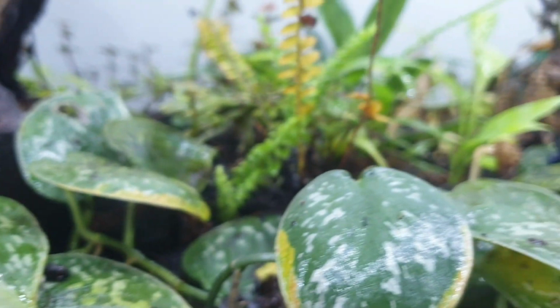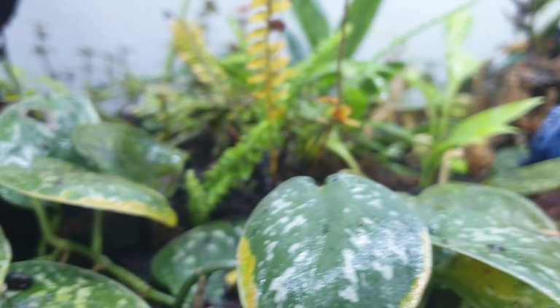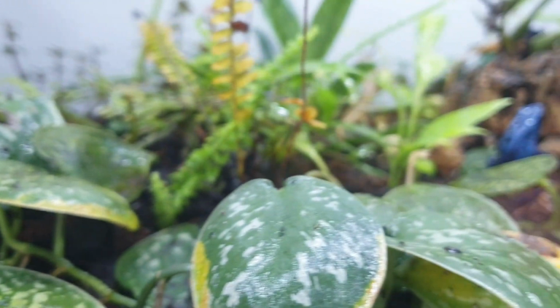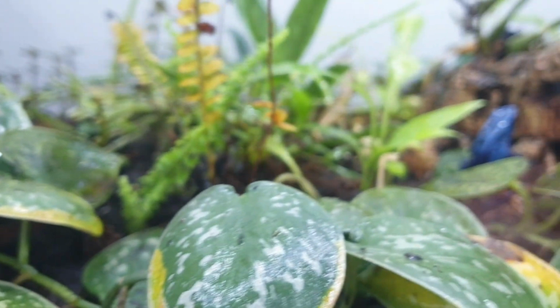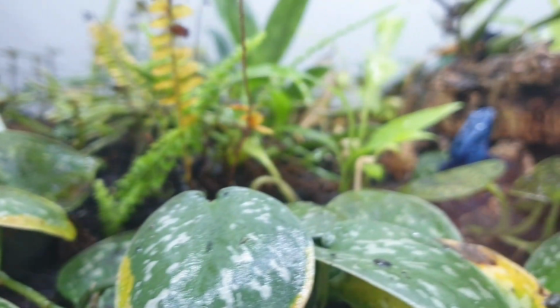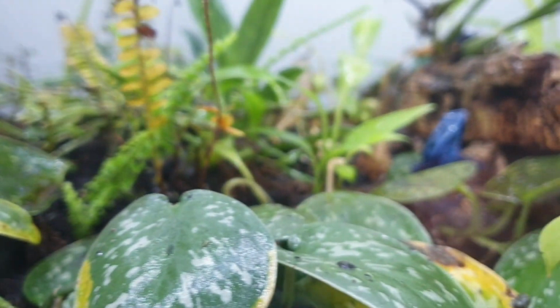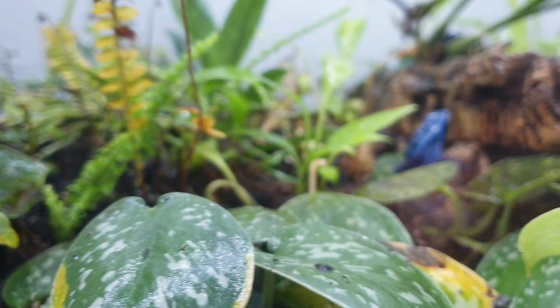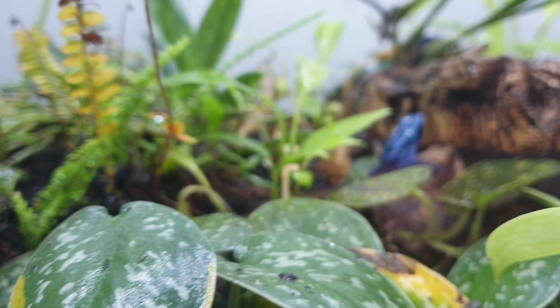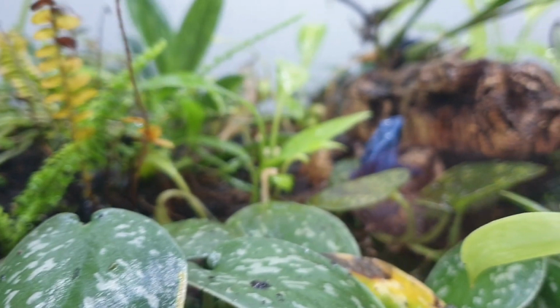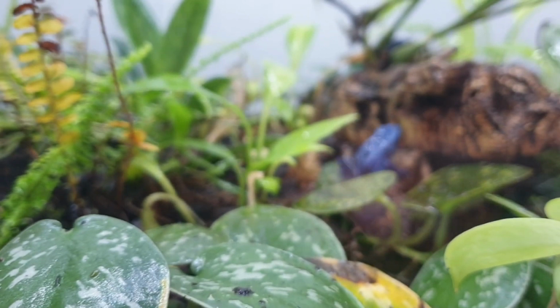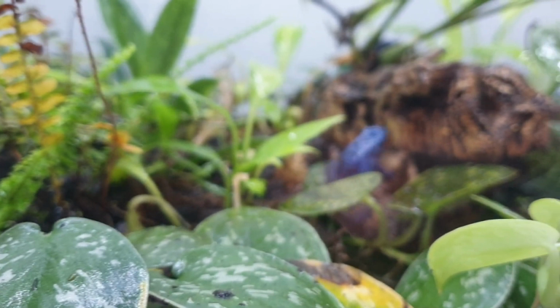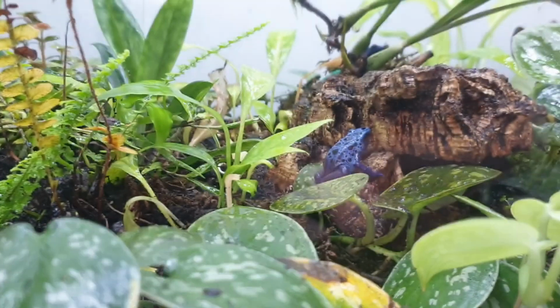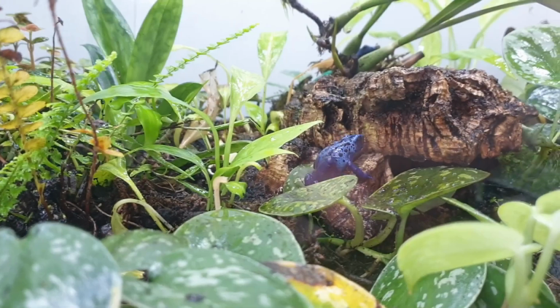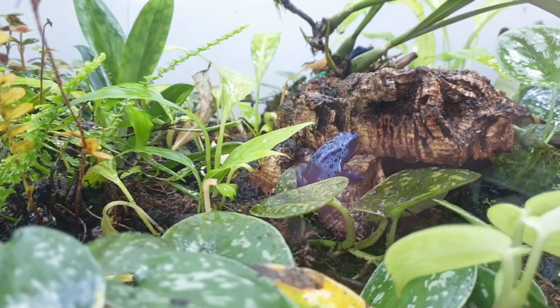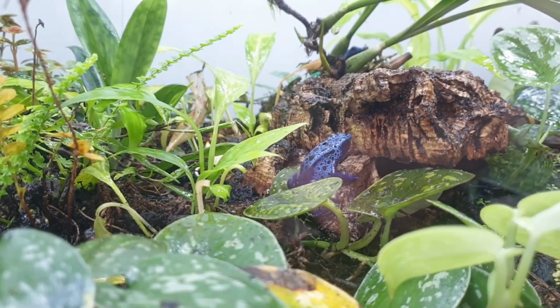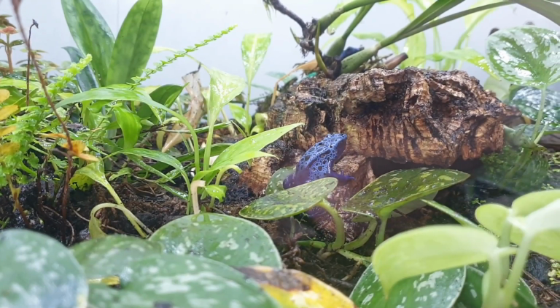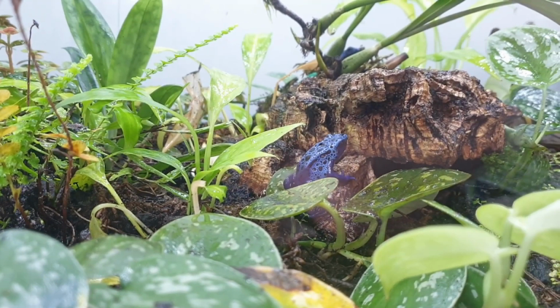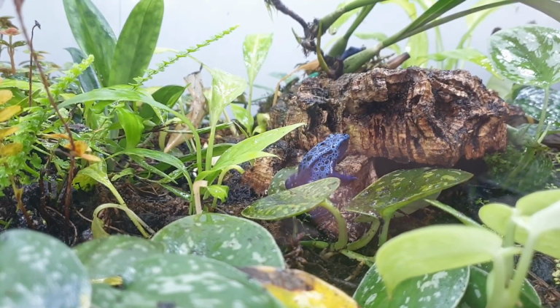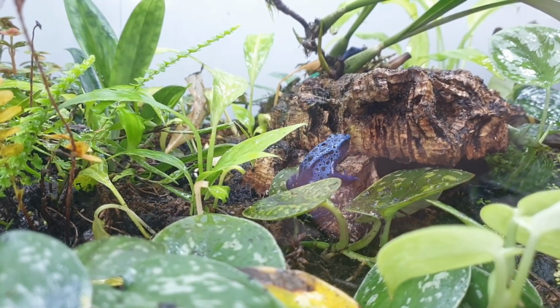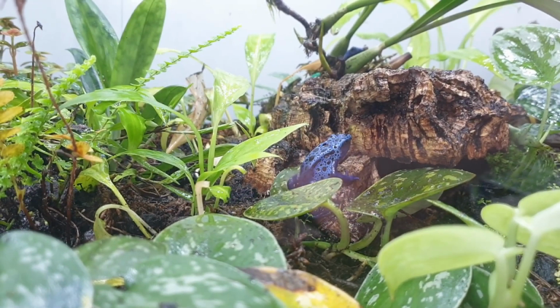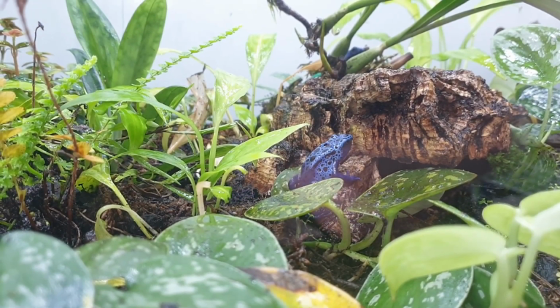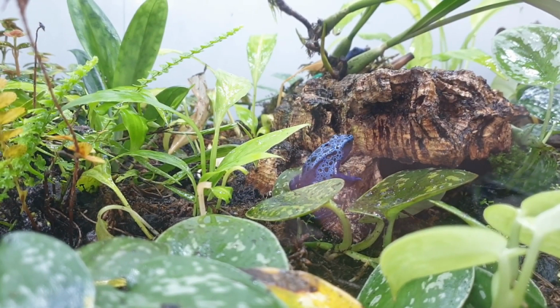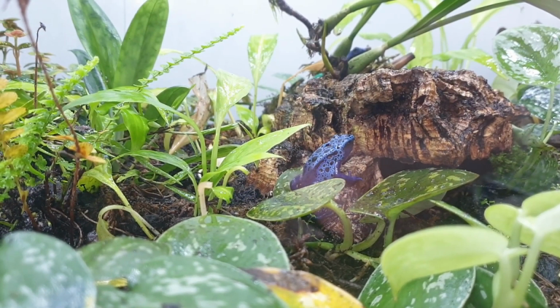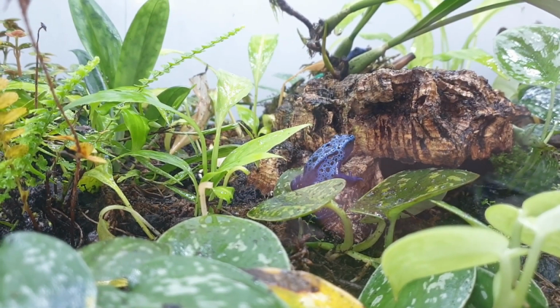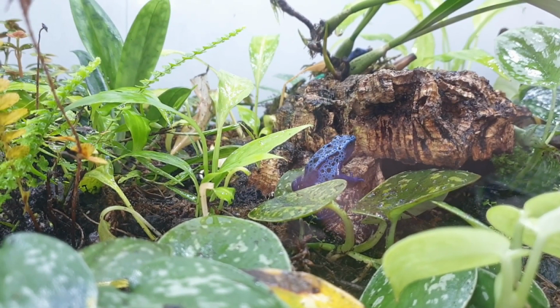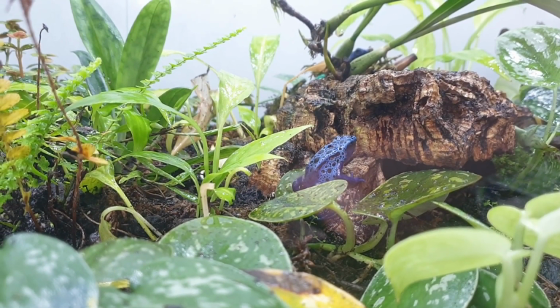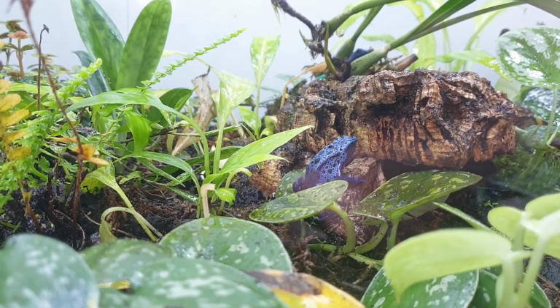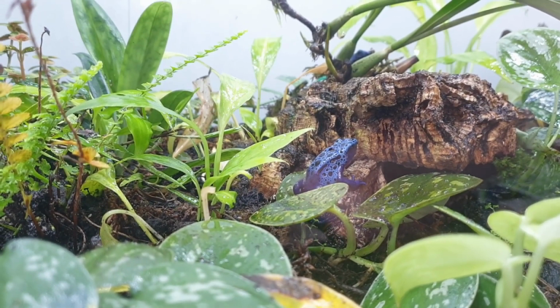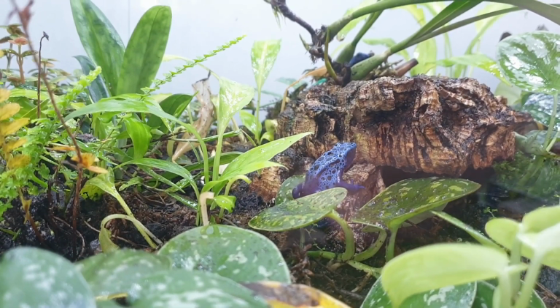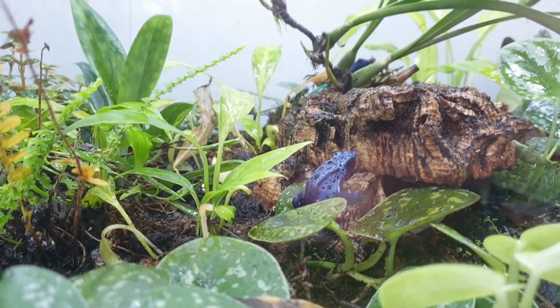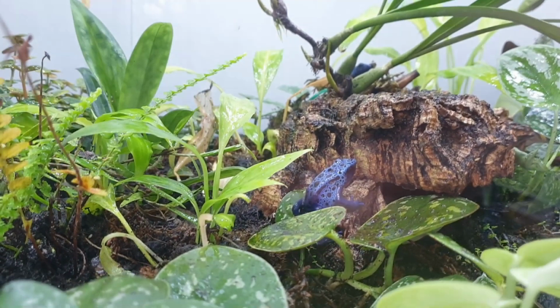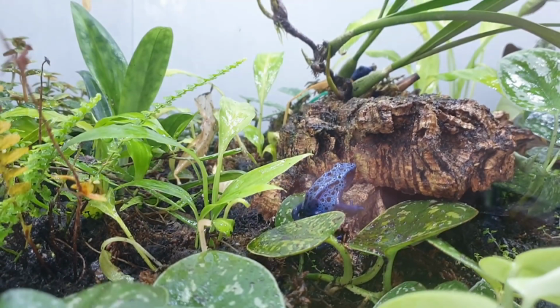And in the next video I'll talk a bit more about the larger fauna. Thanks for watching.